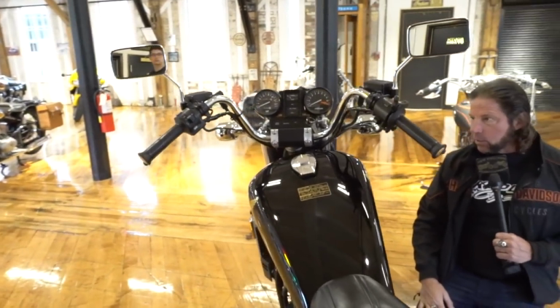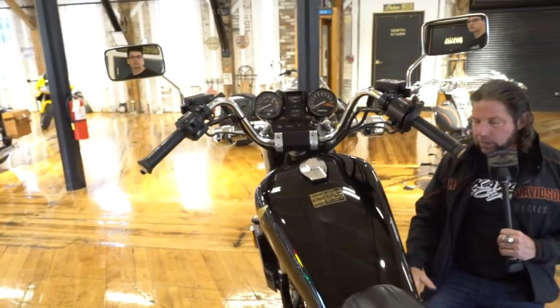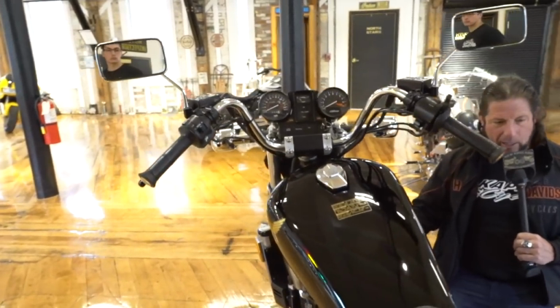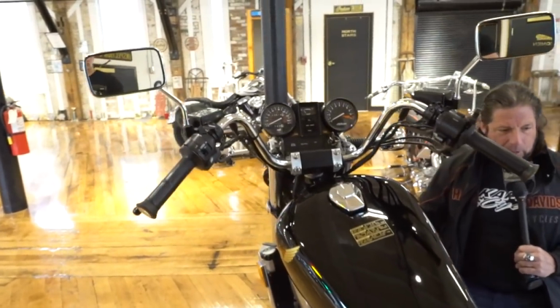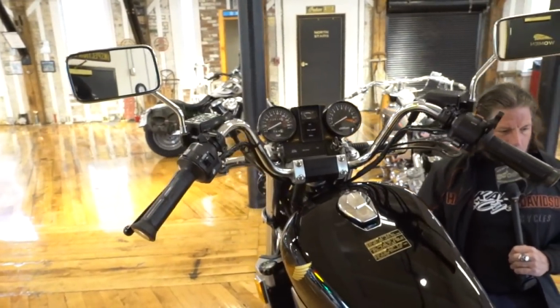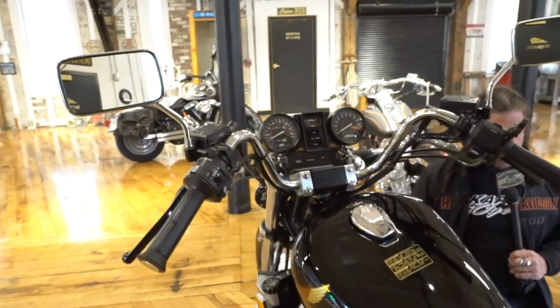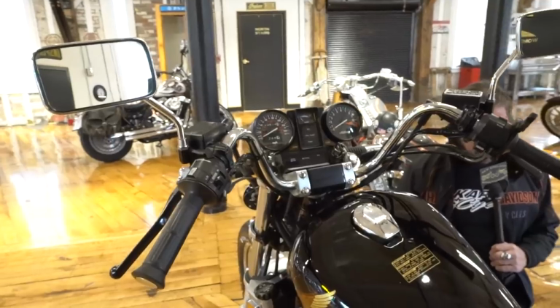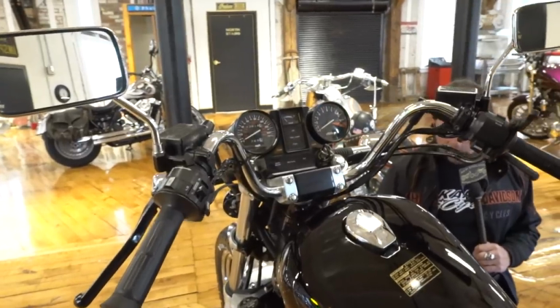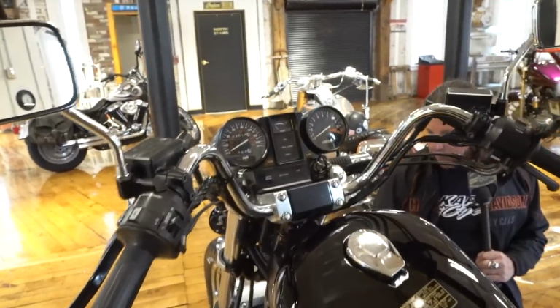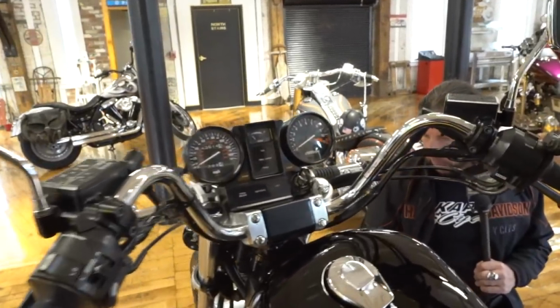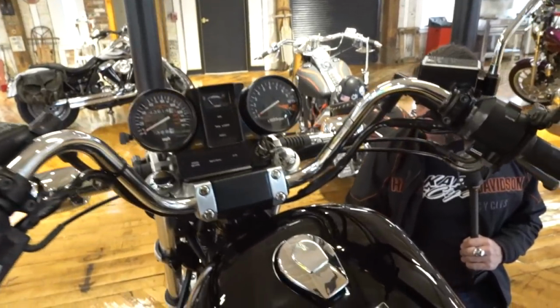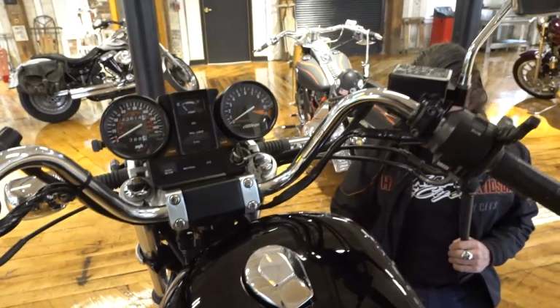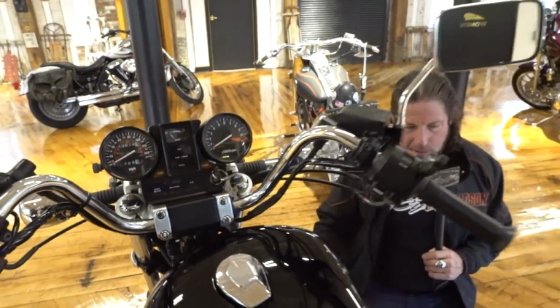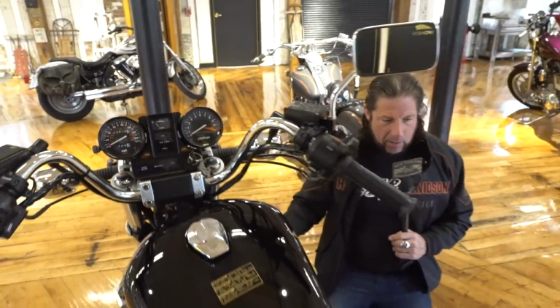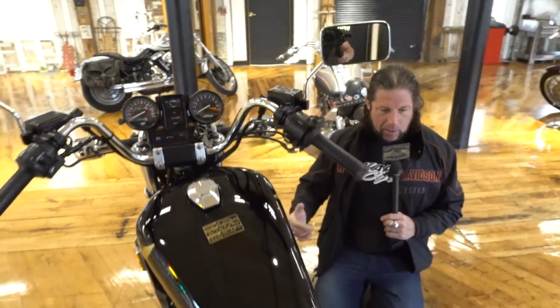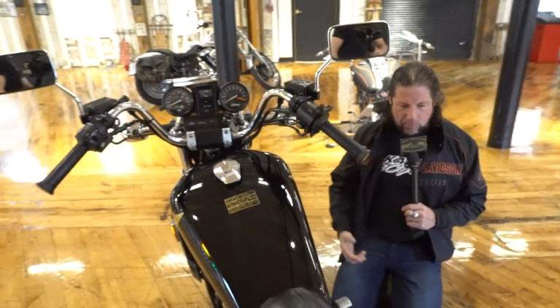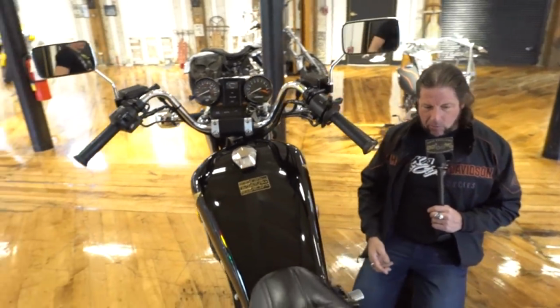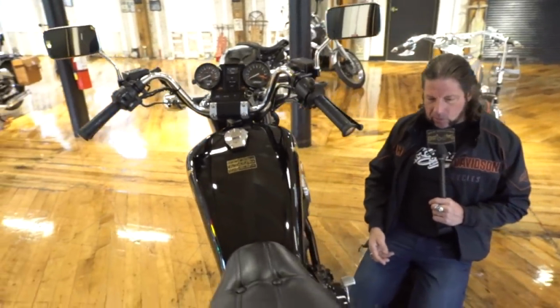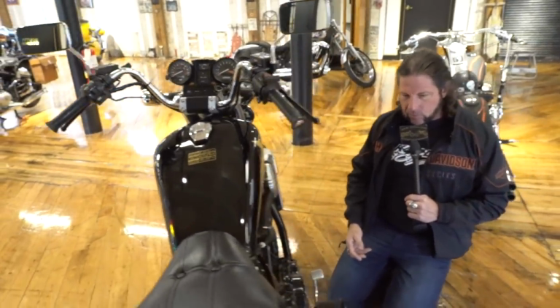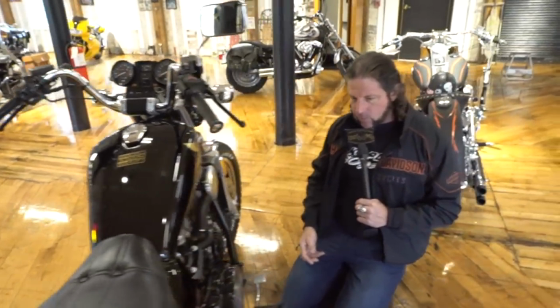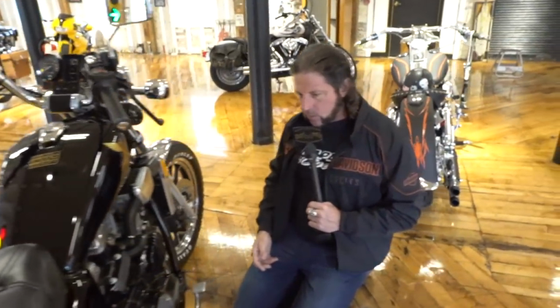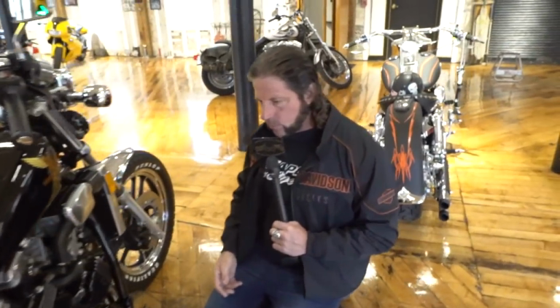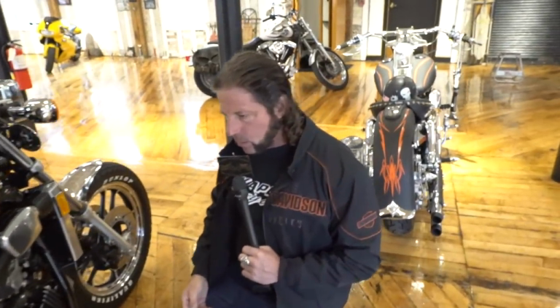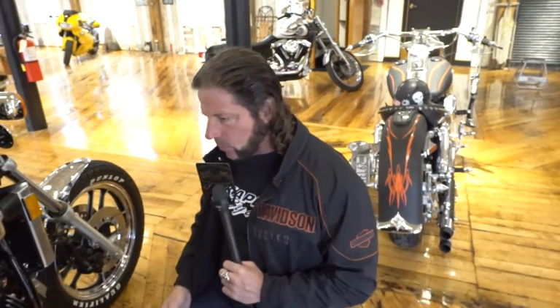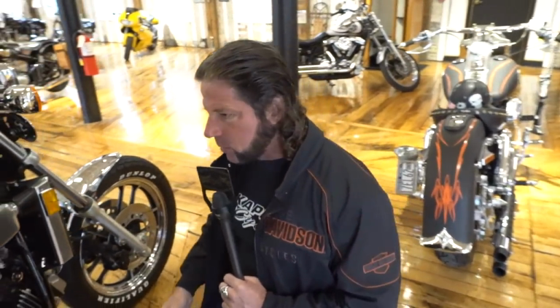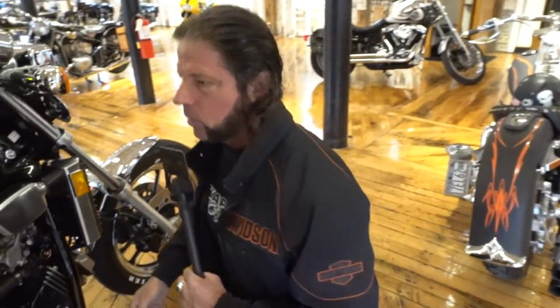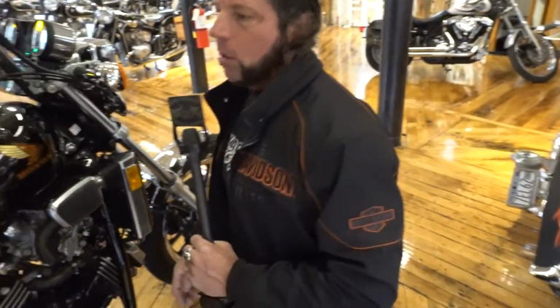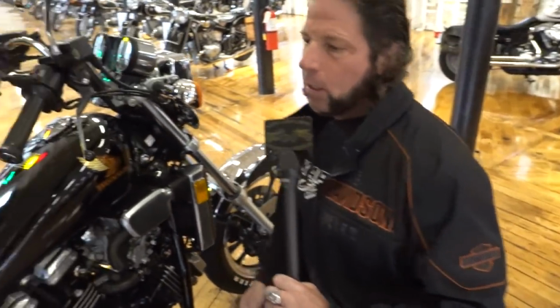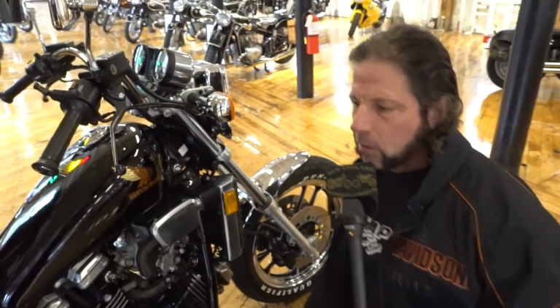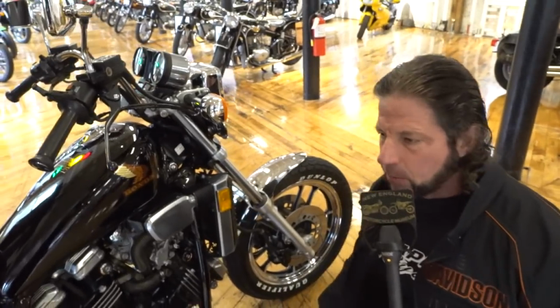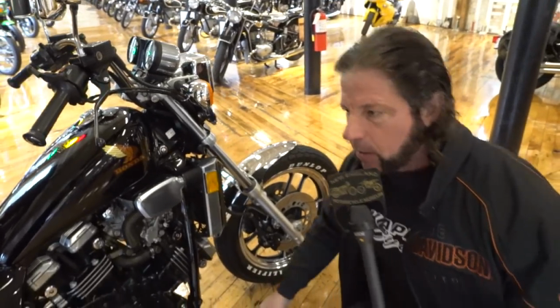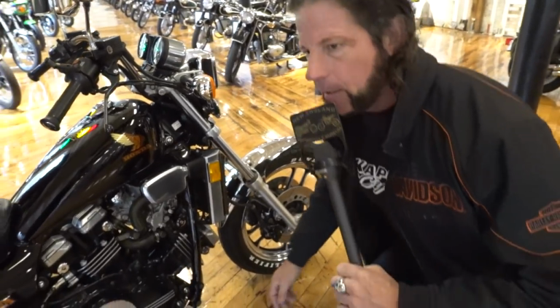That's about it. I could keep ranting and raving, but you get the idea — it's a mint original survivor that's been unmolested. Good luck bidding on it.